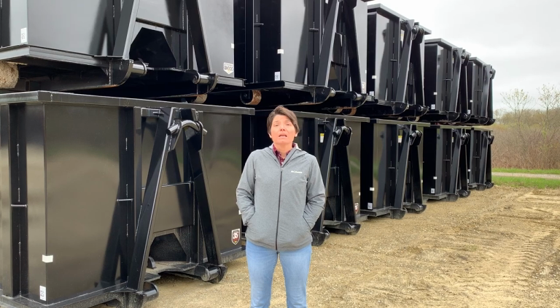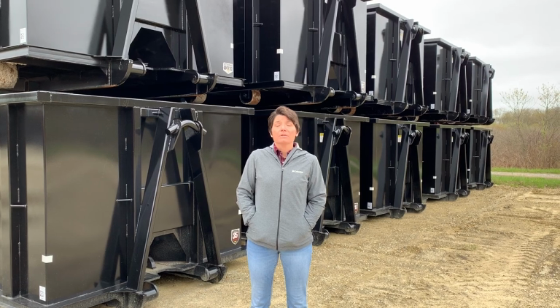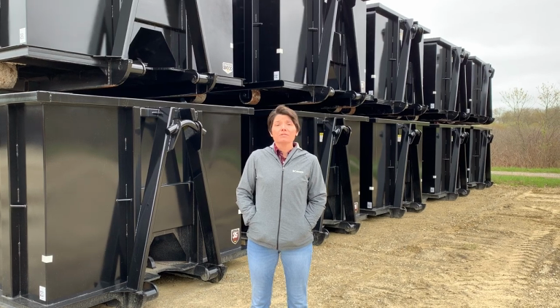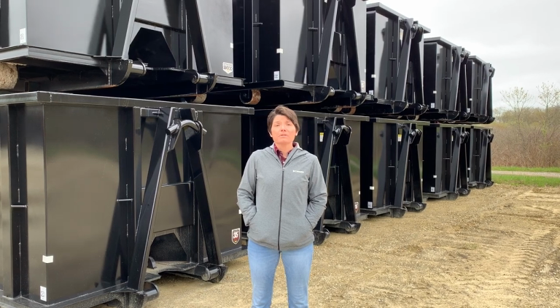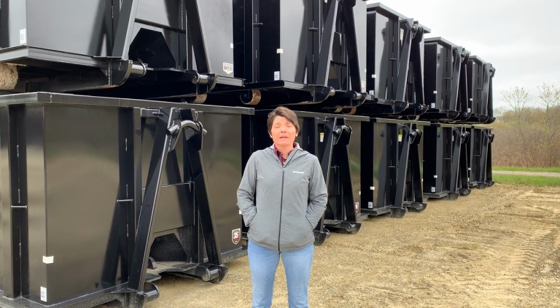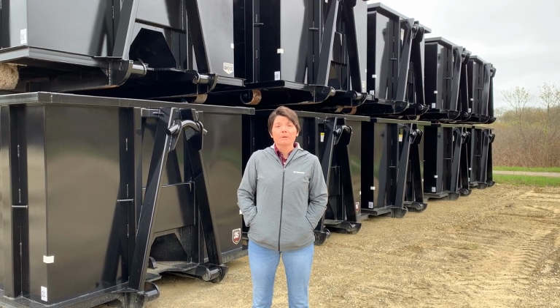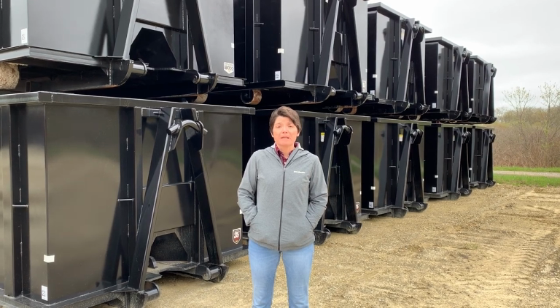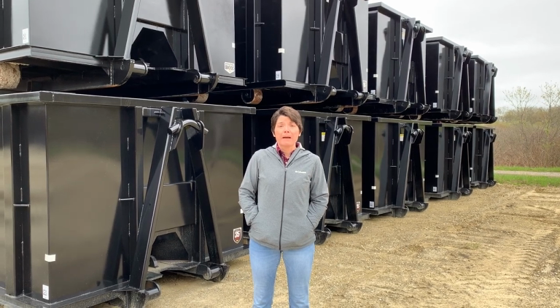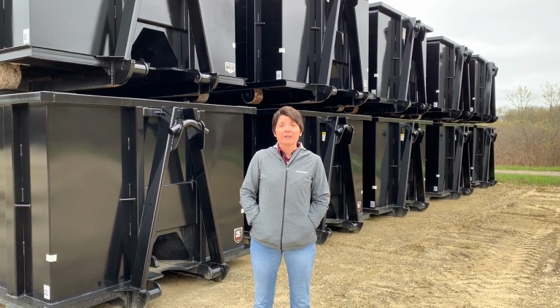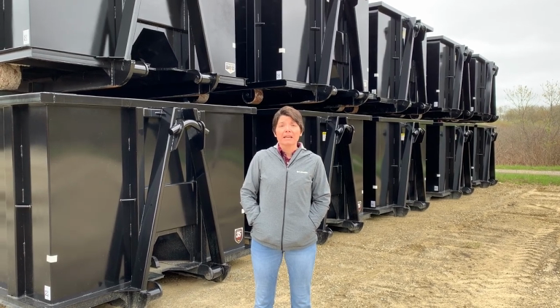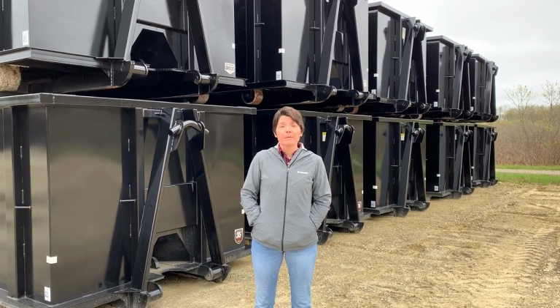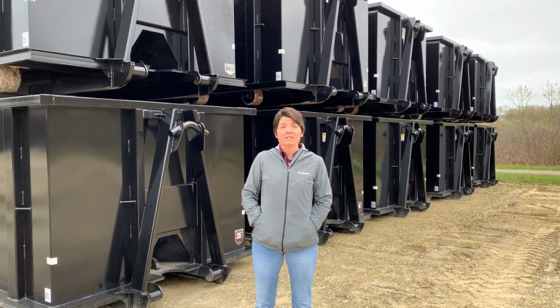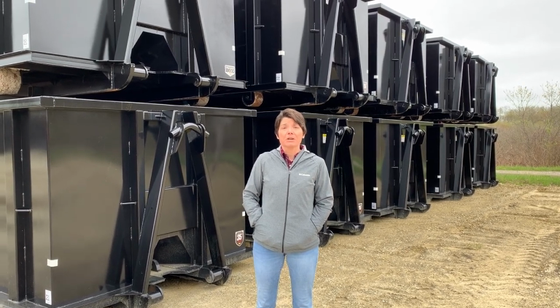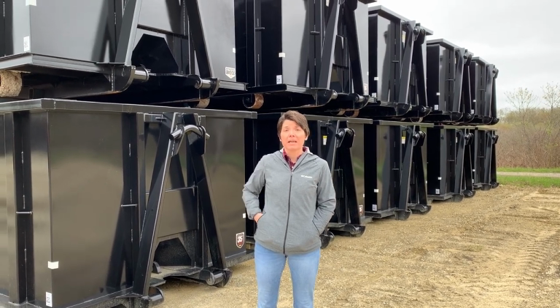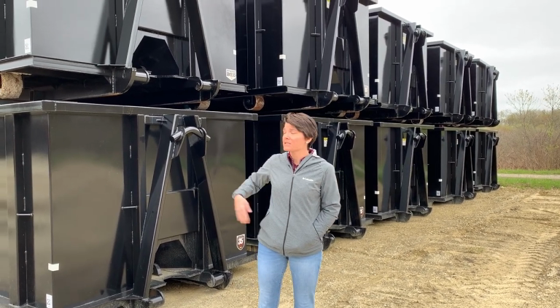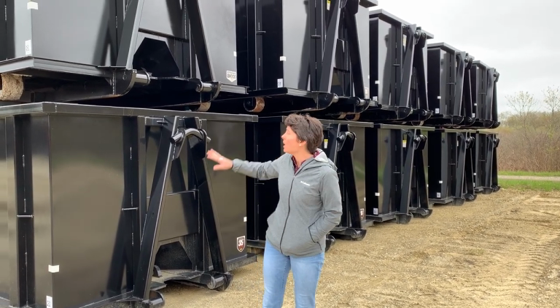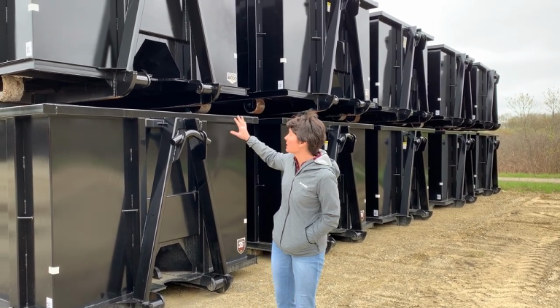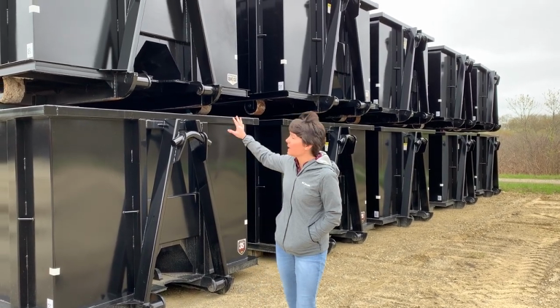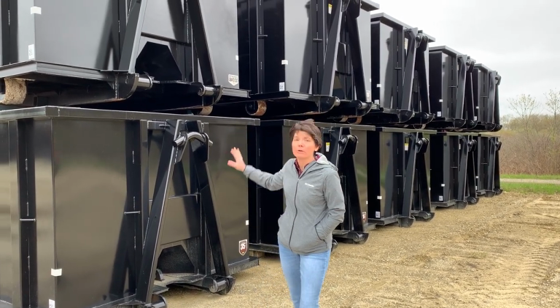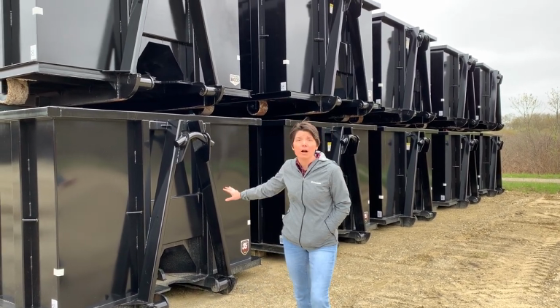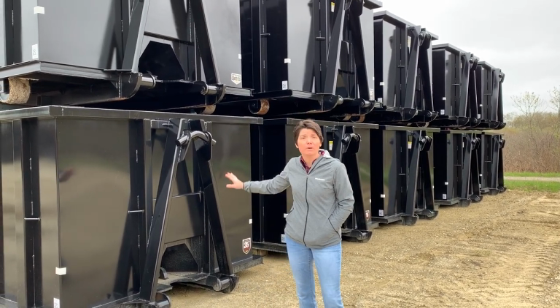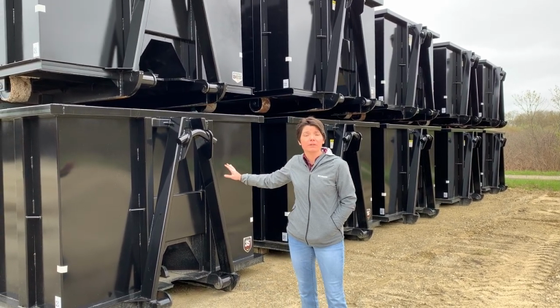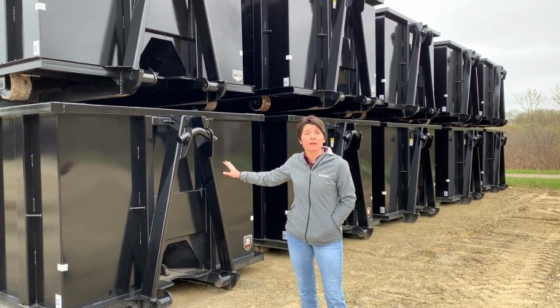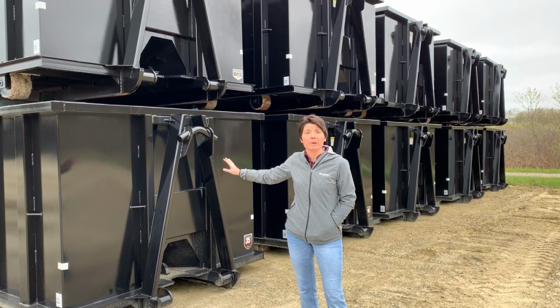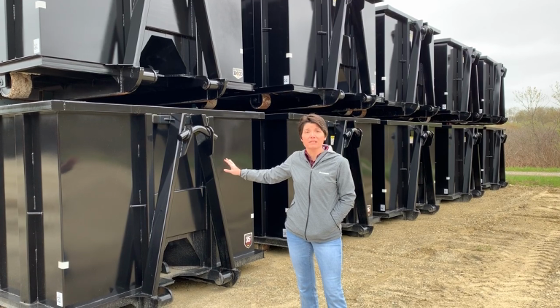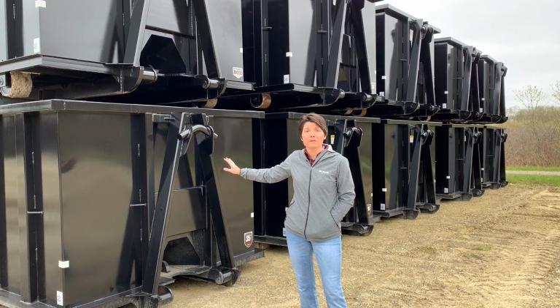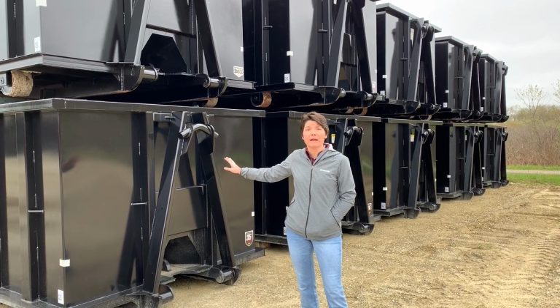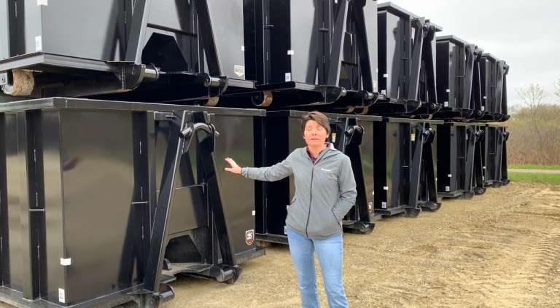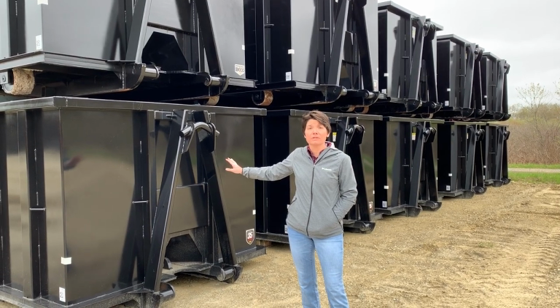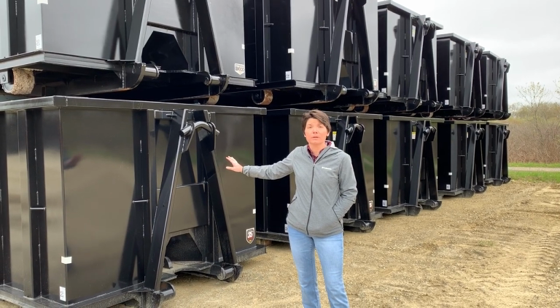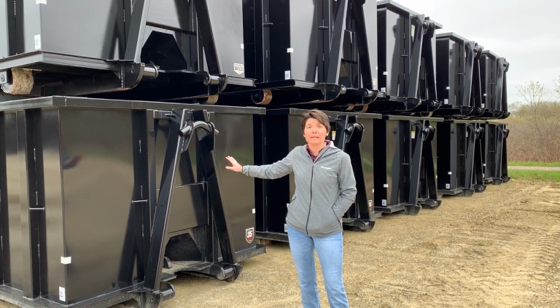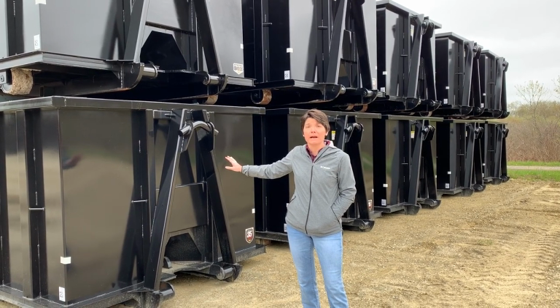Crystal Roseberry here with Bucks Fabricating. I wanted to showcase our cable combo 30 yard boxes that we have in inventory right now.